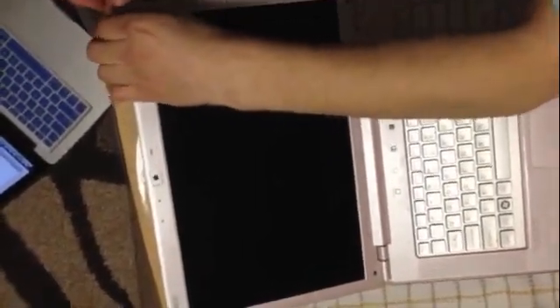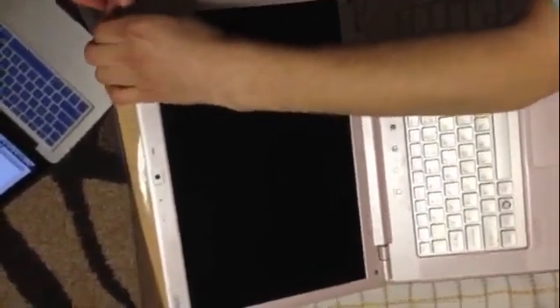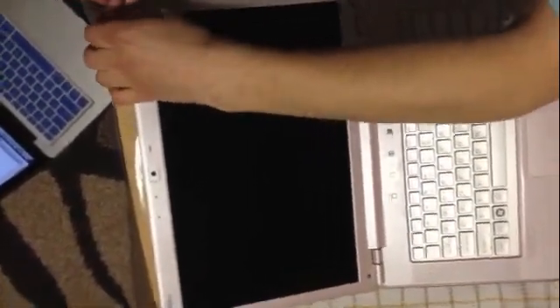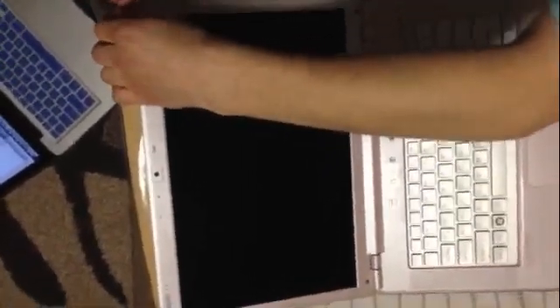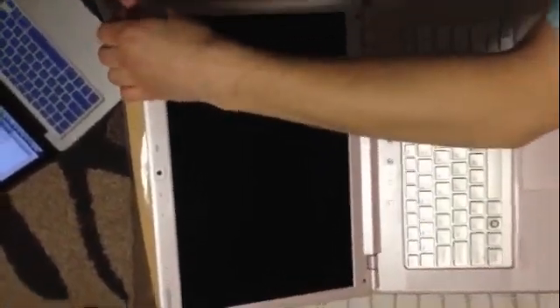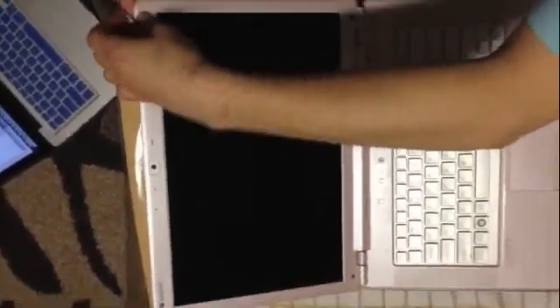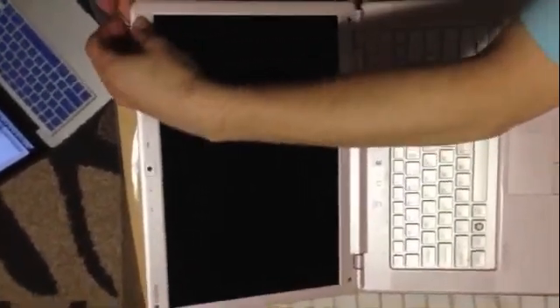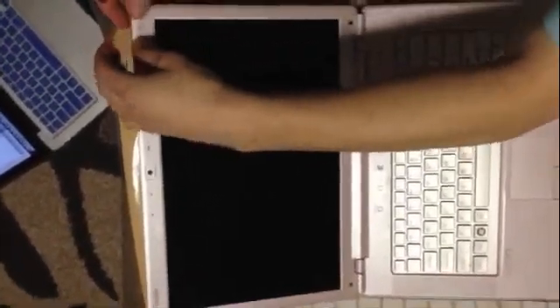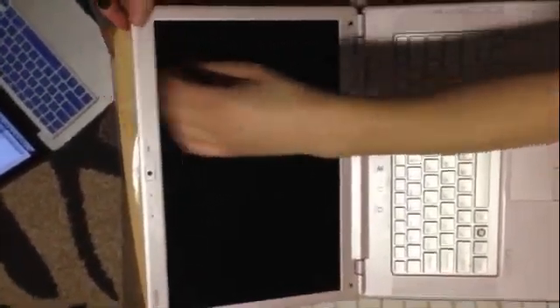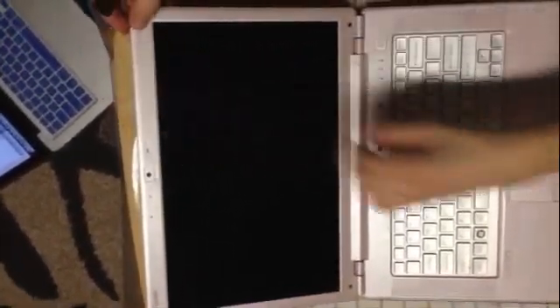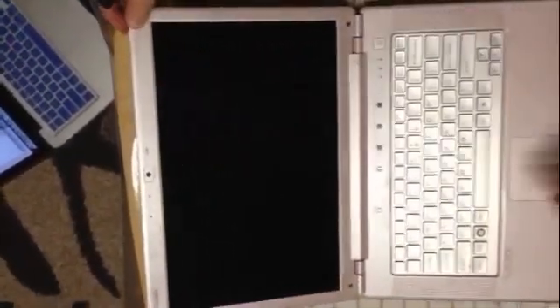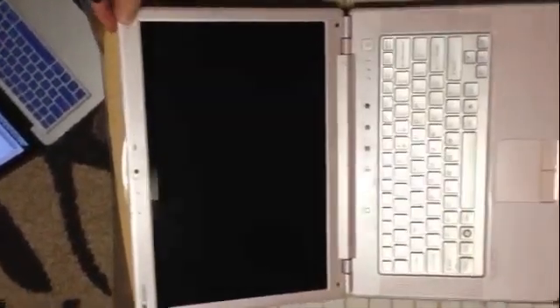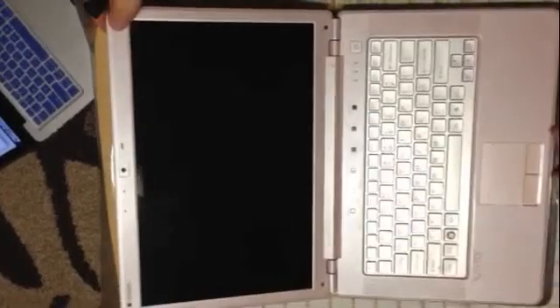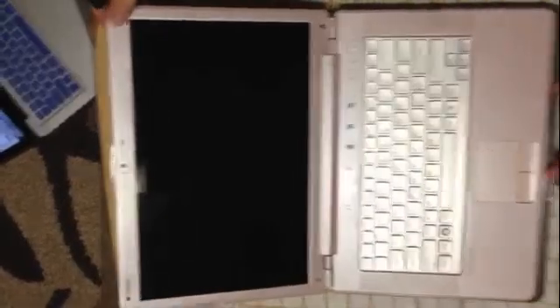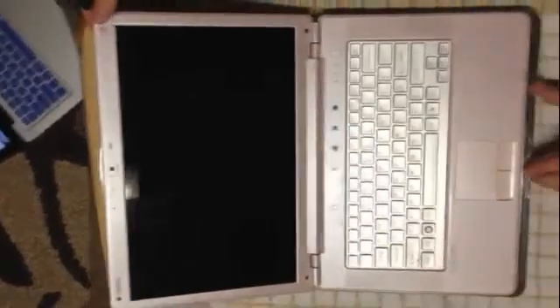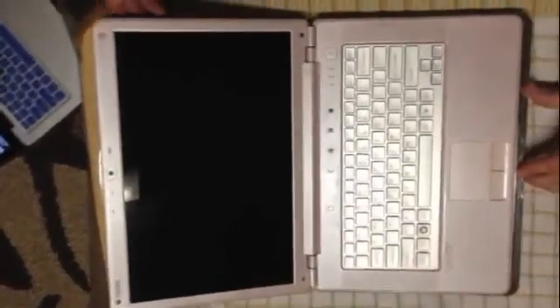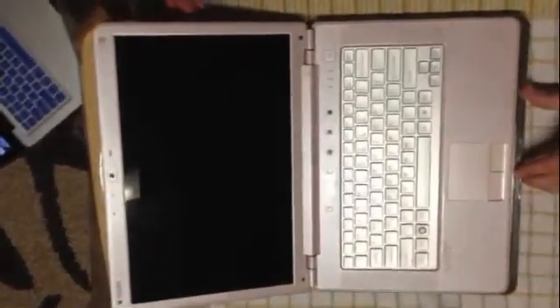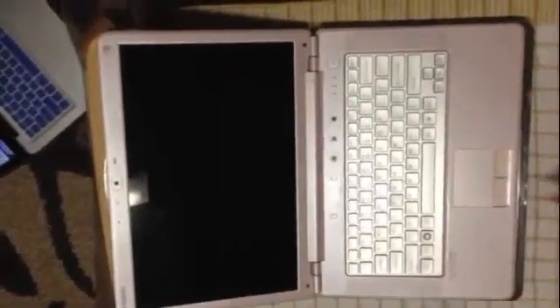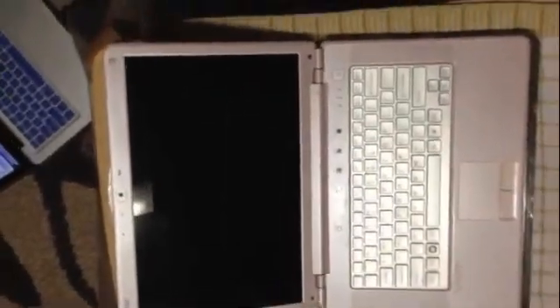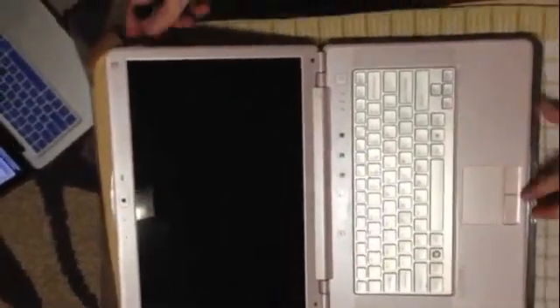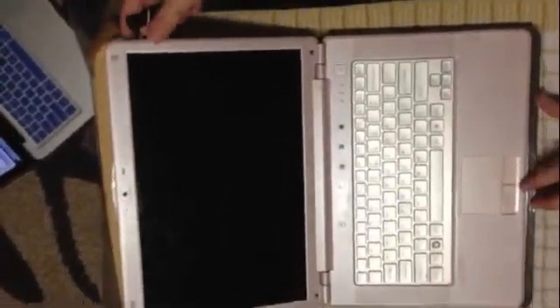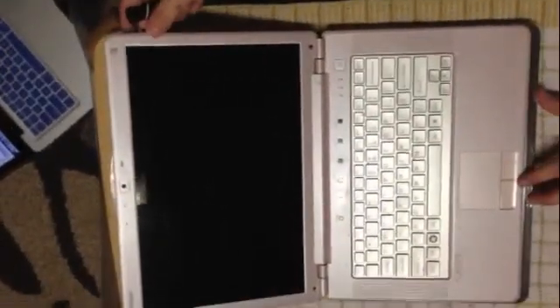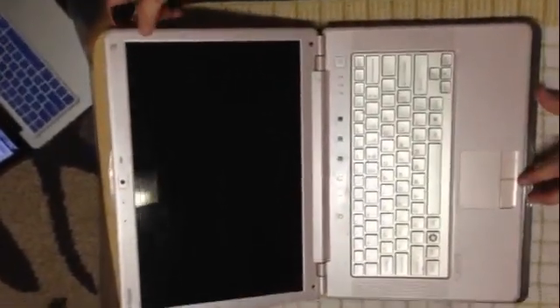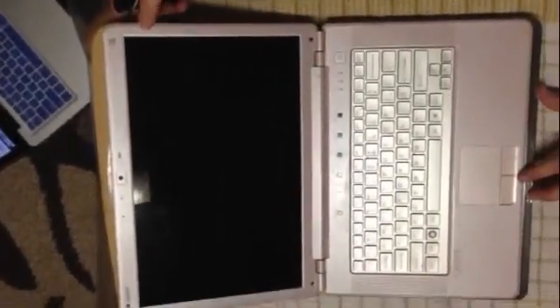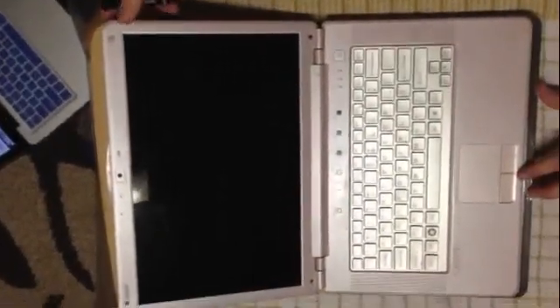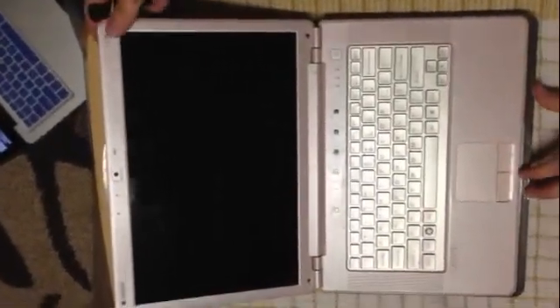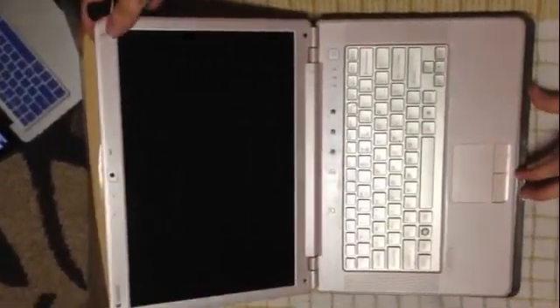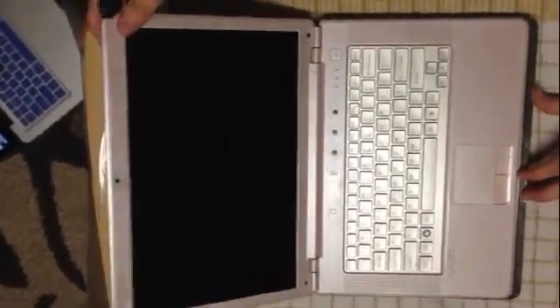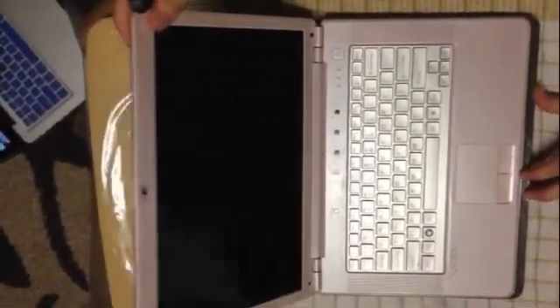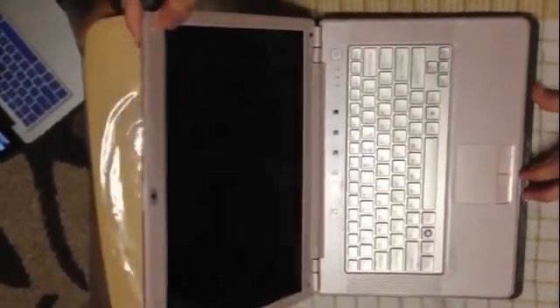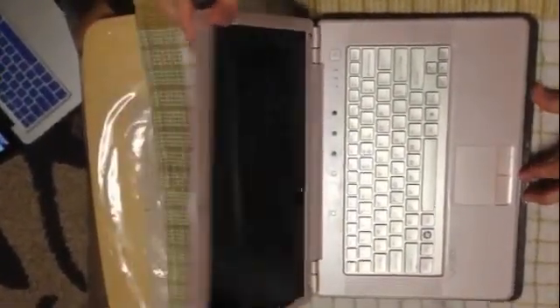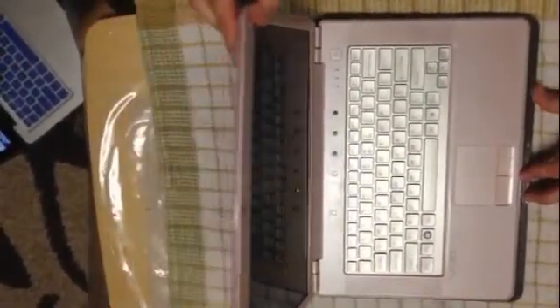And there you have it — a video tutorial on how to replace your screen. Thanks — subscribe.